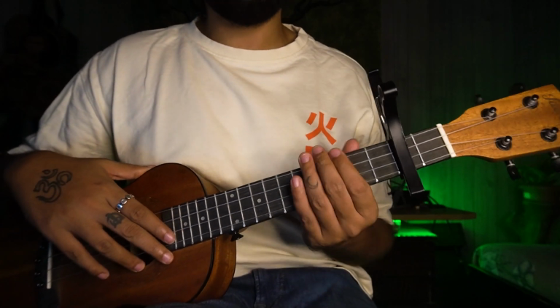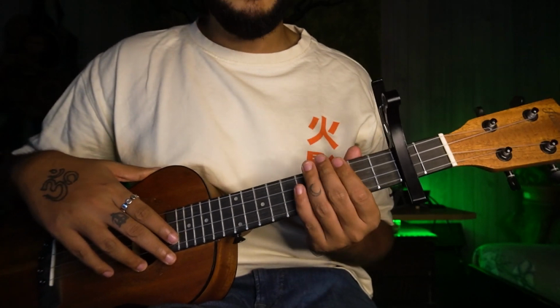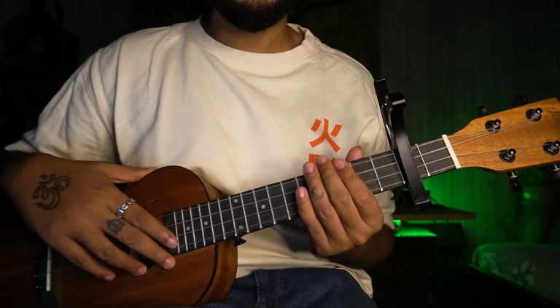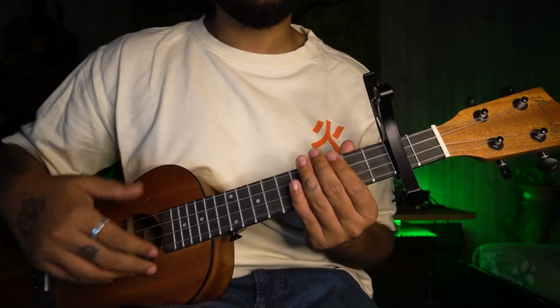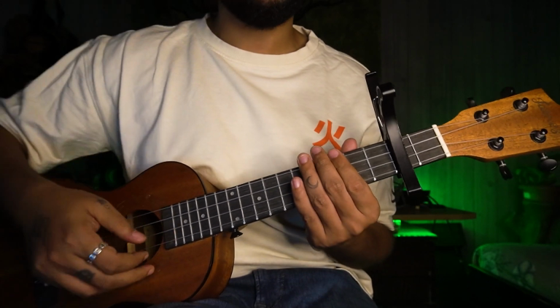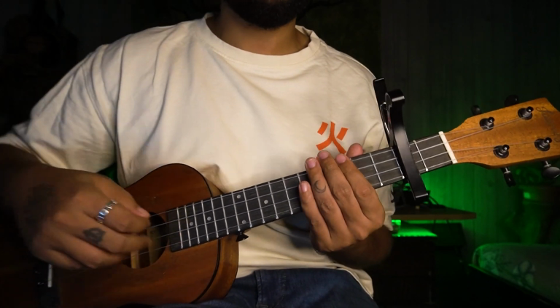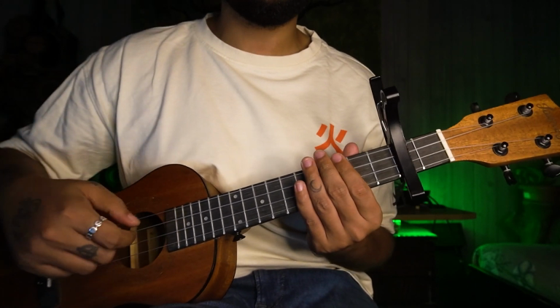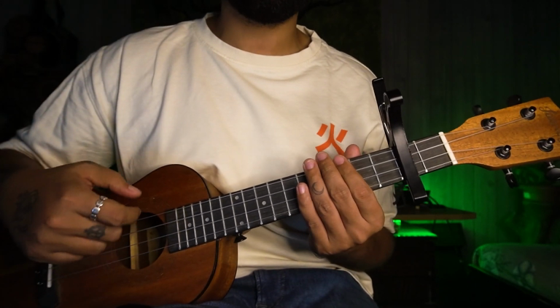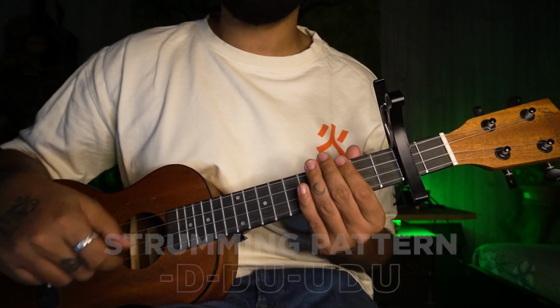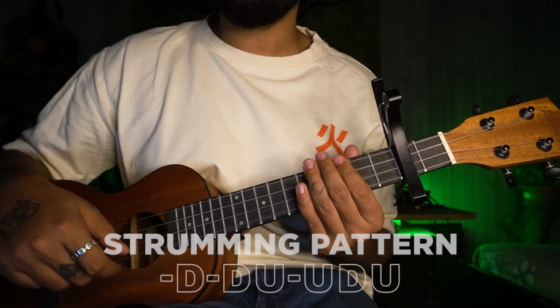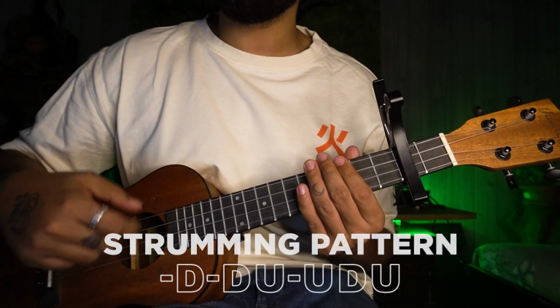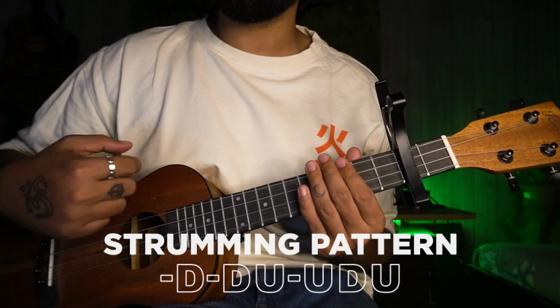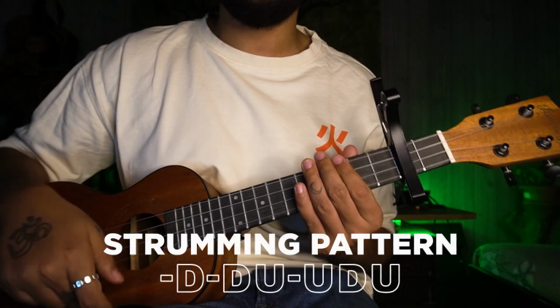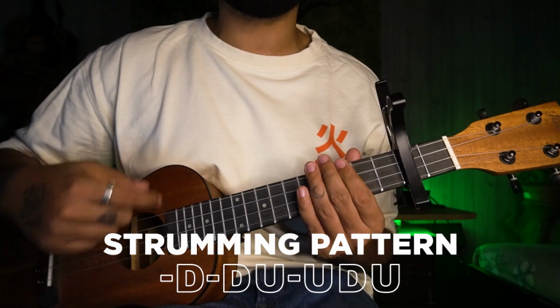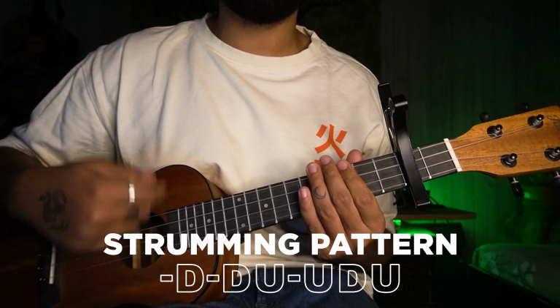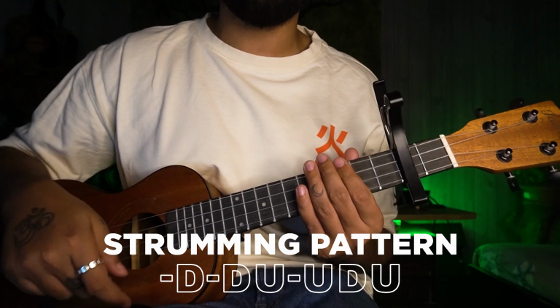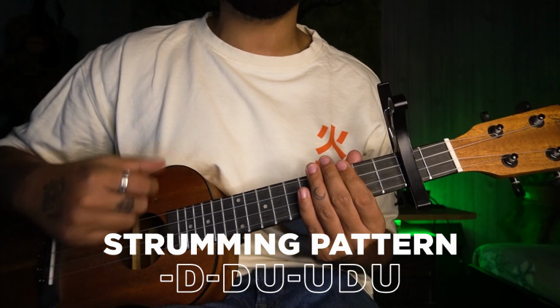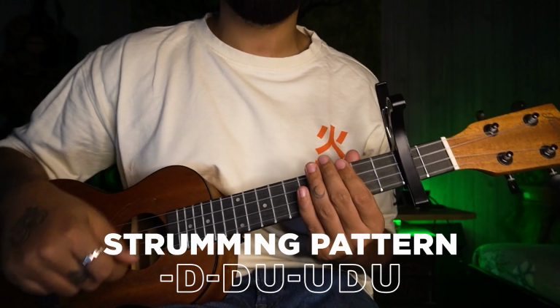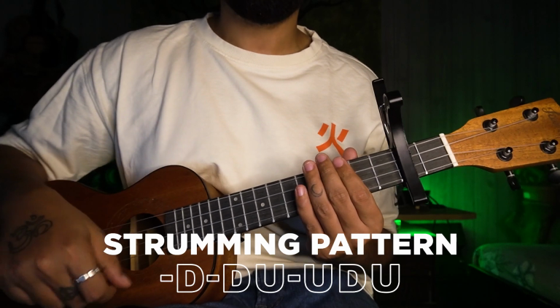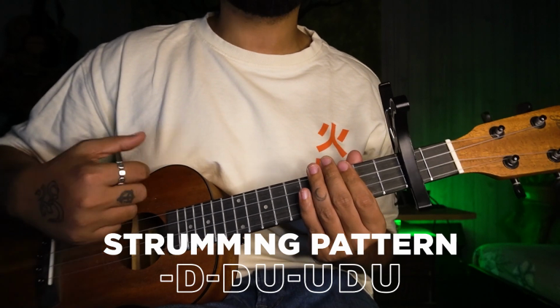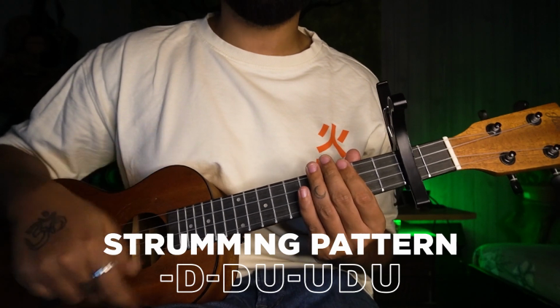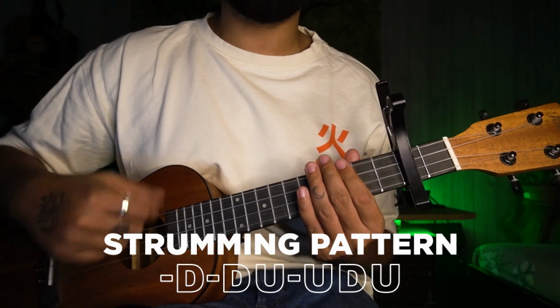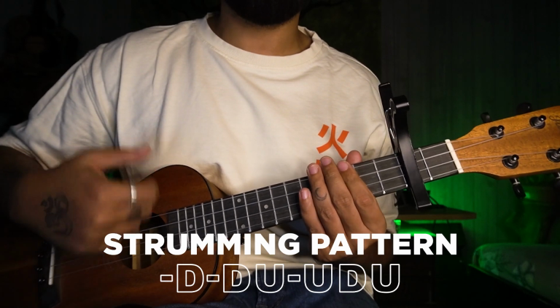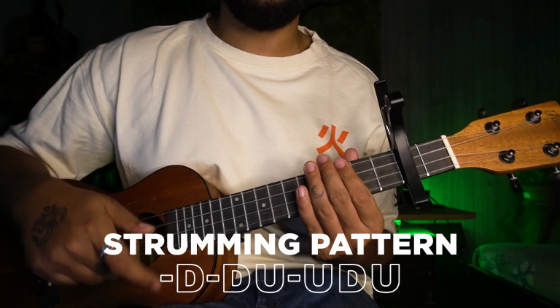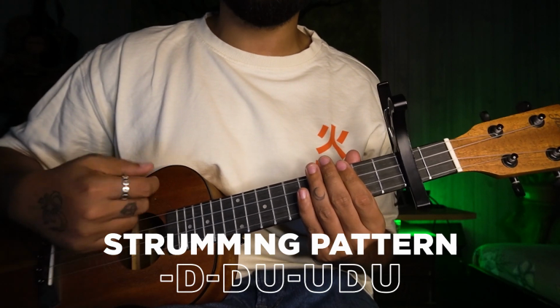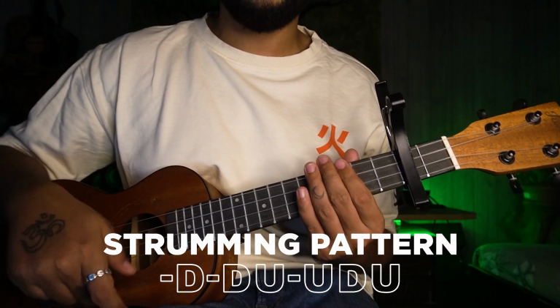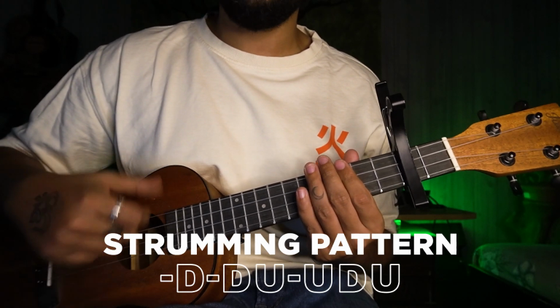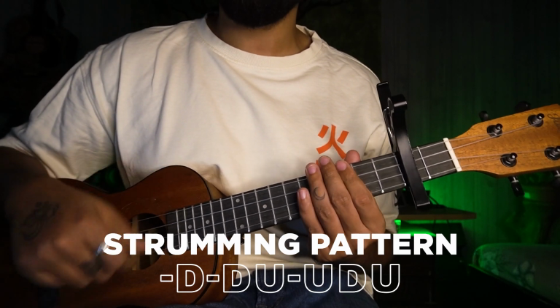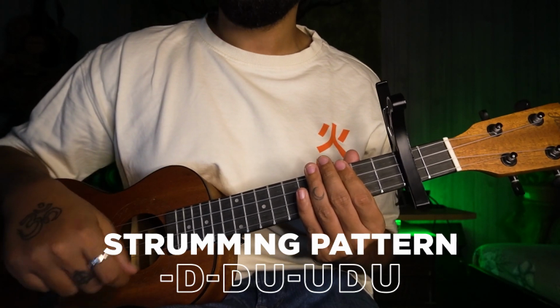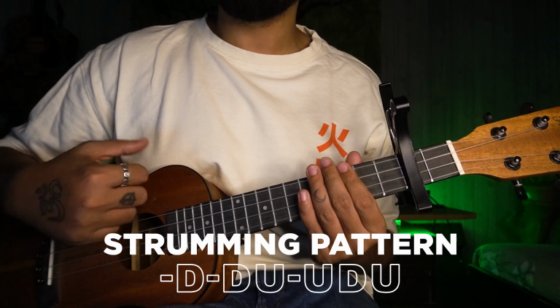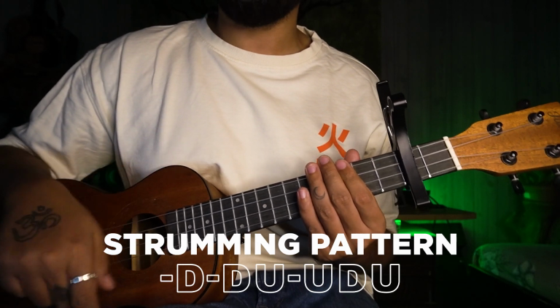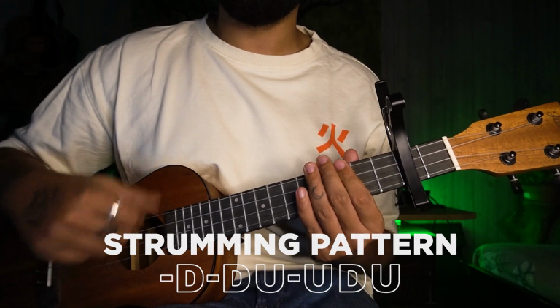The strumming pattern is: down, down, up, up, down, up, down, up, up, down, up.